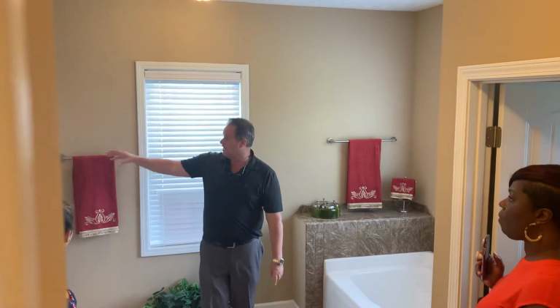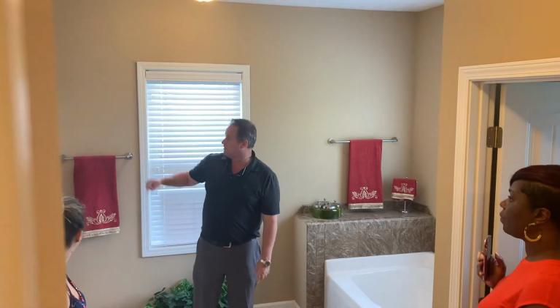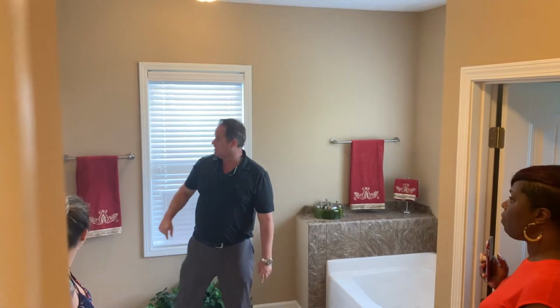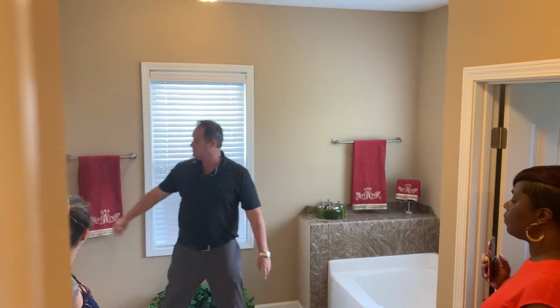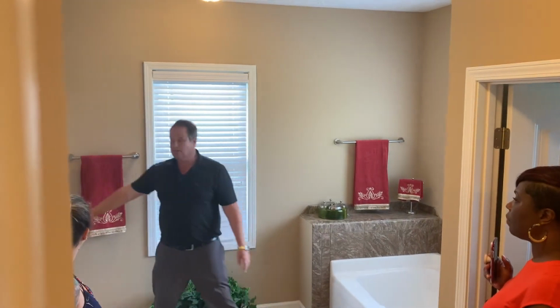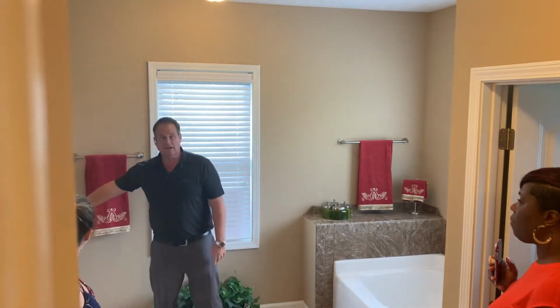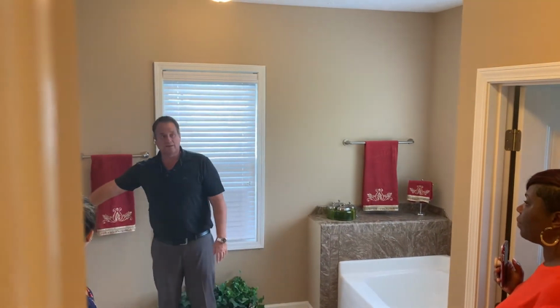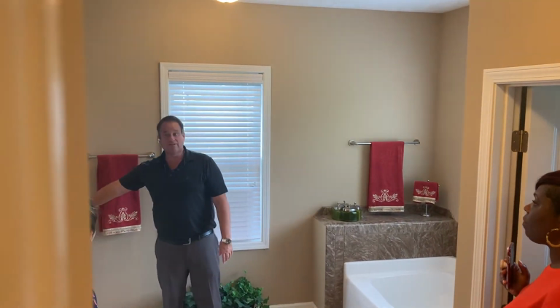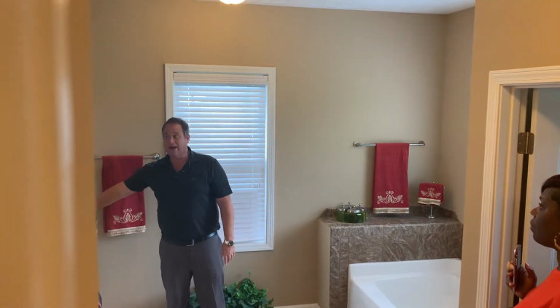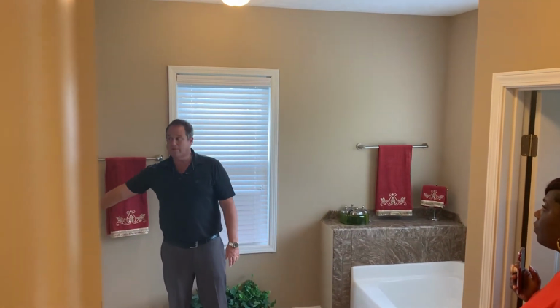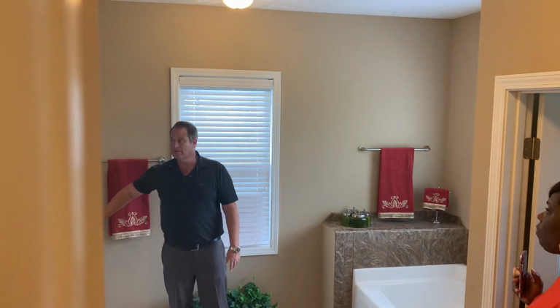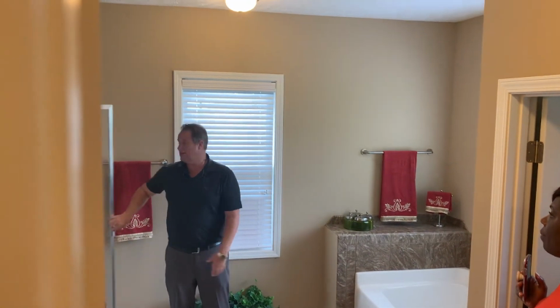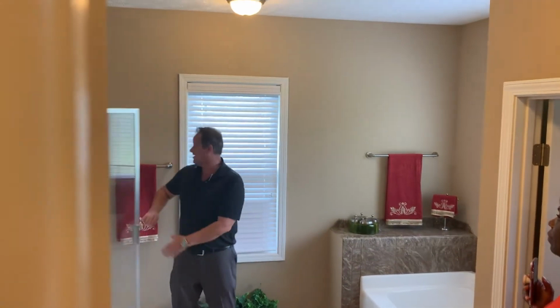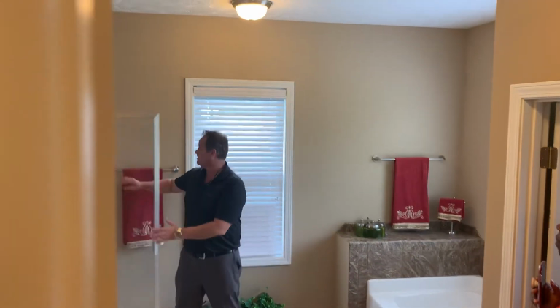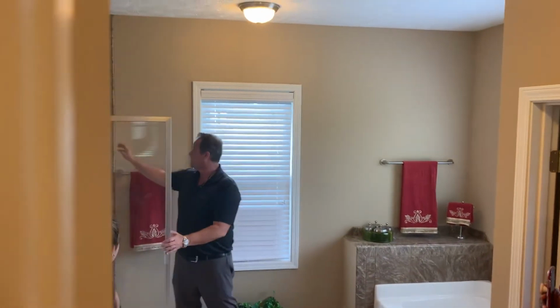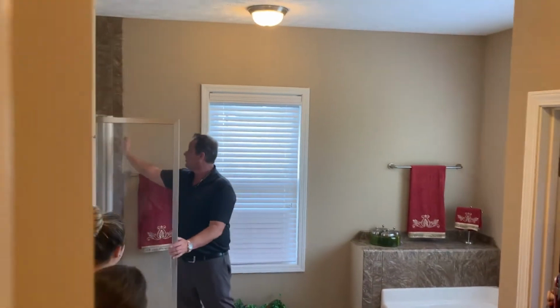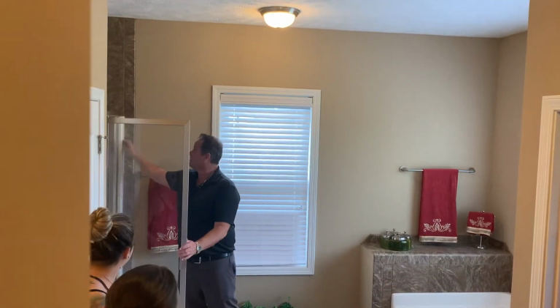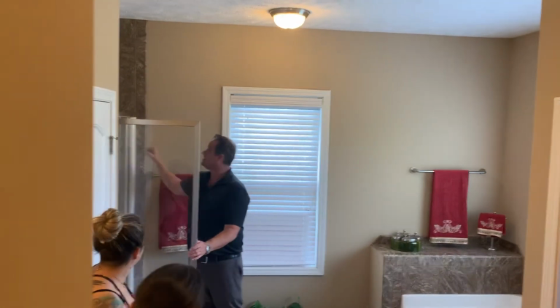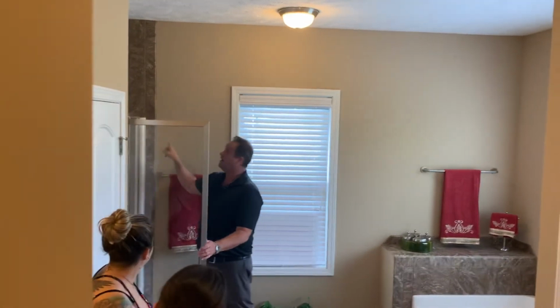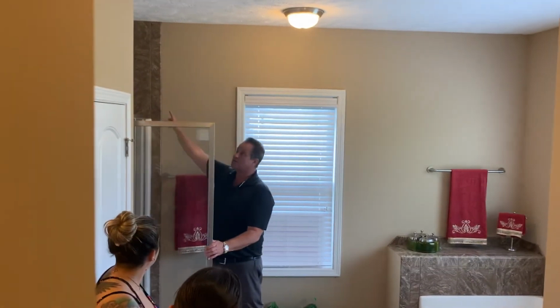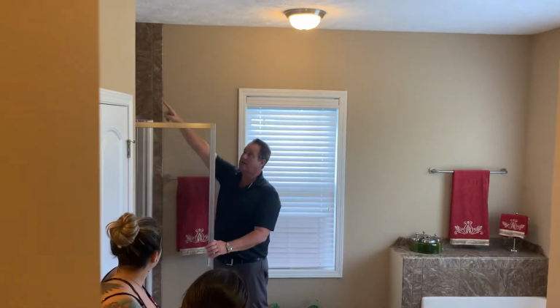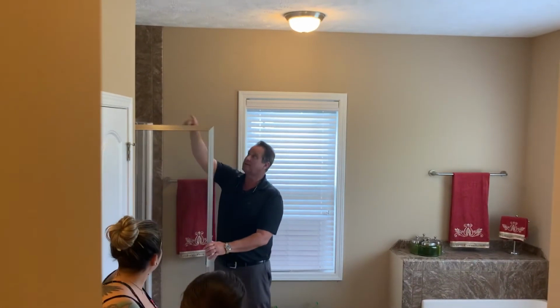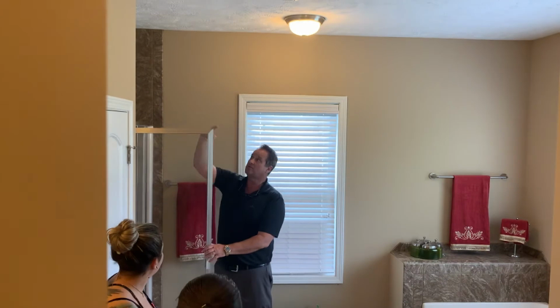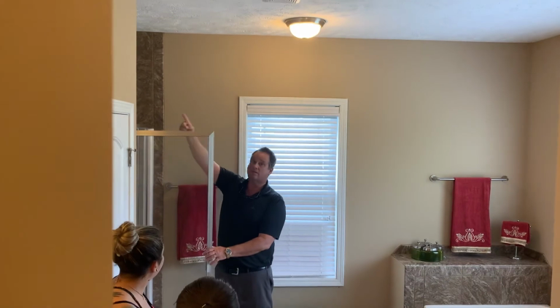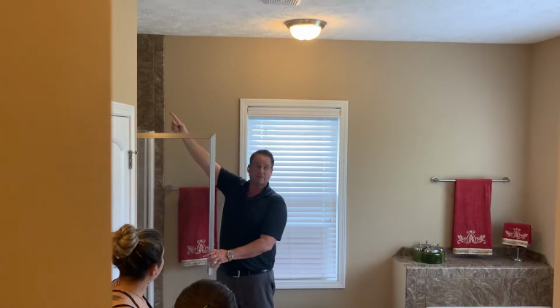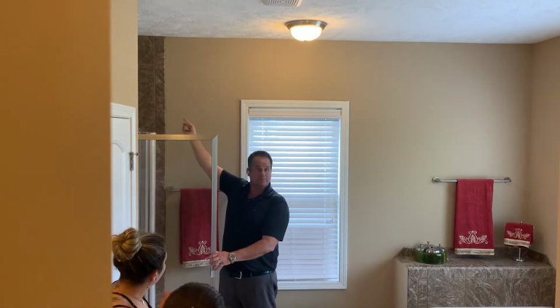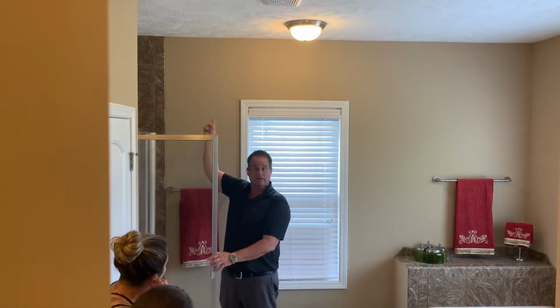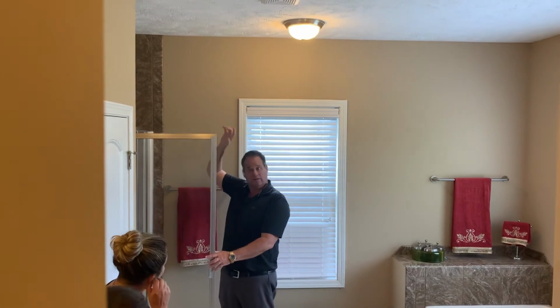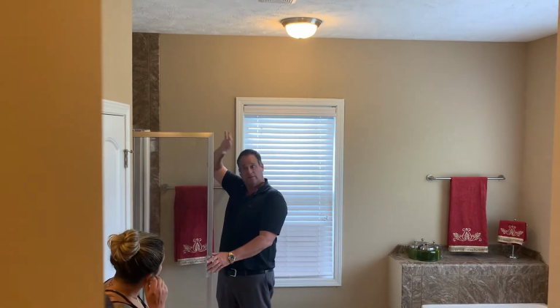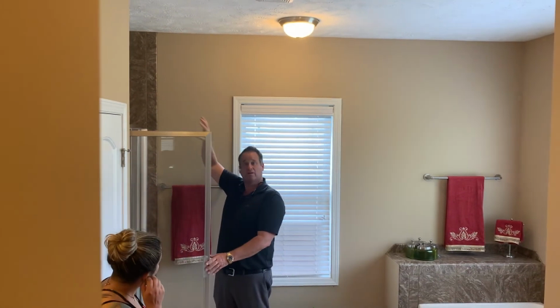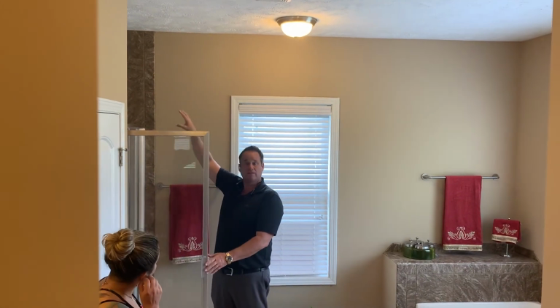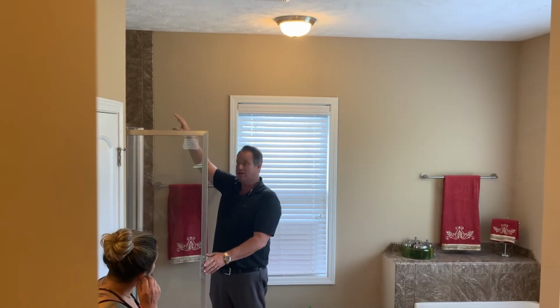This is our standard shower. It's a five-foot glass shower with tile surround. Tile surround is free — you get to pick the colored tile out.